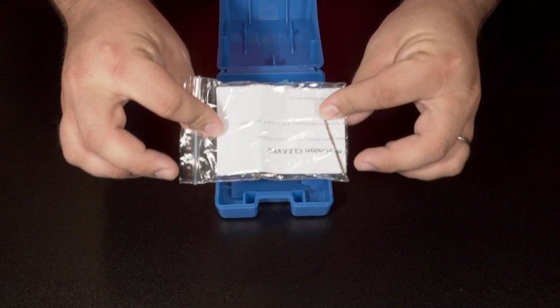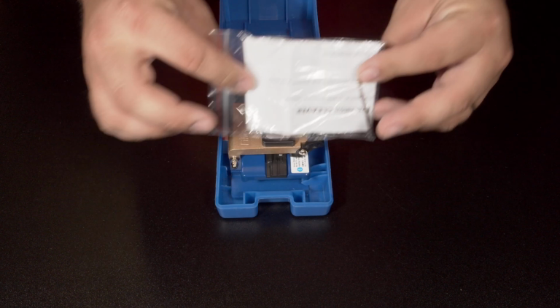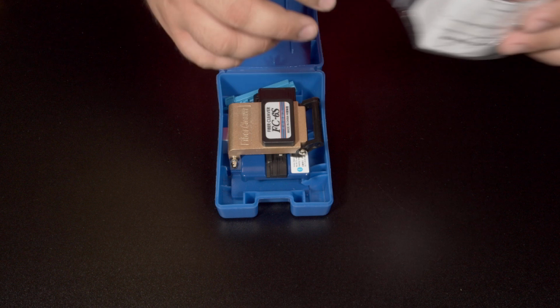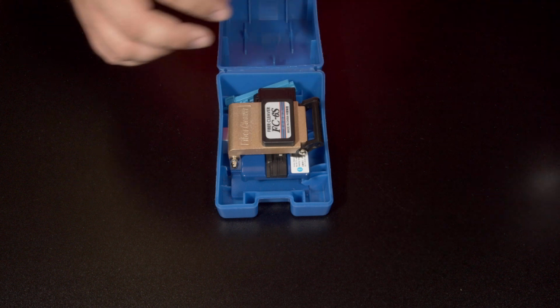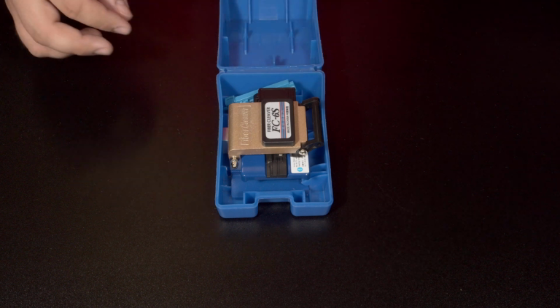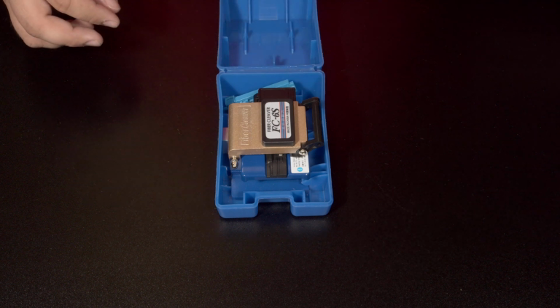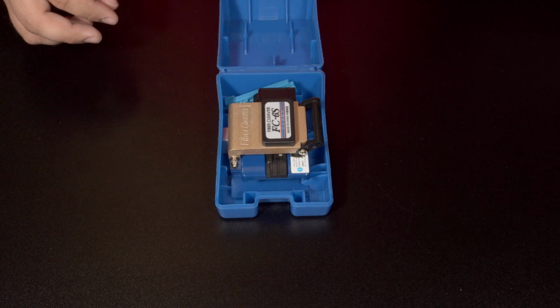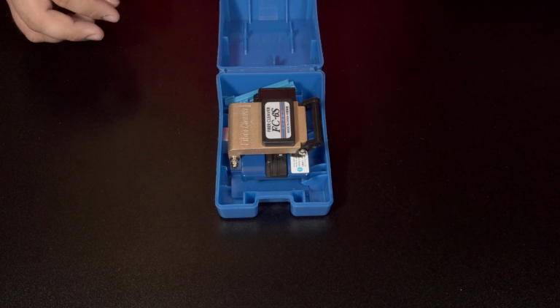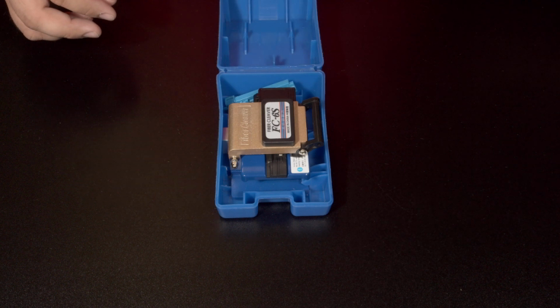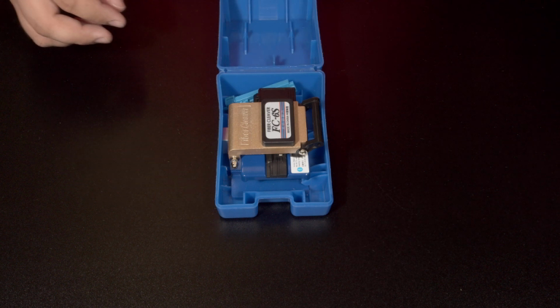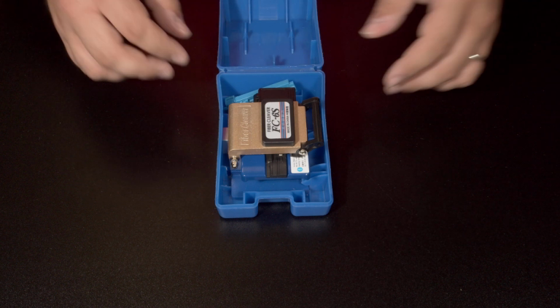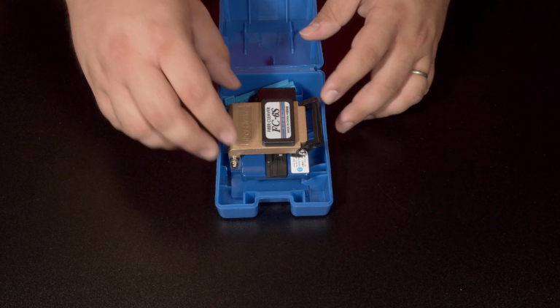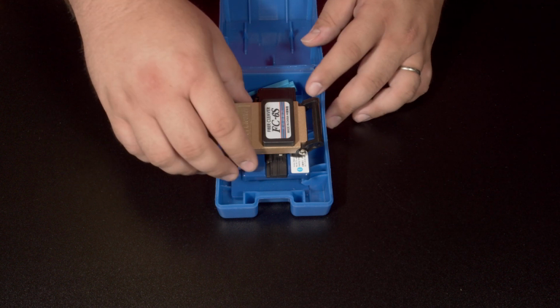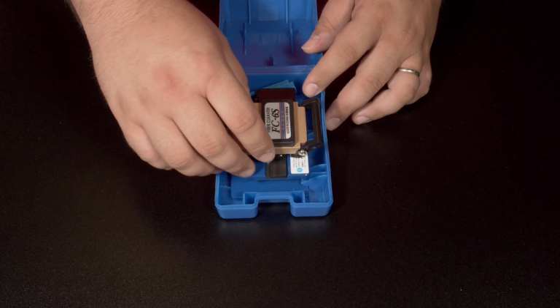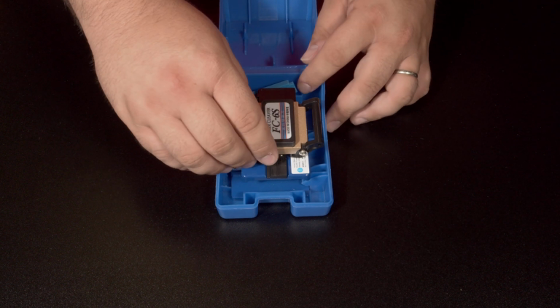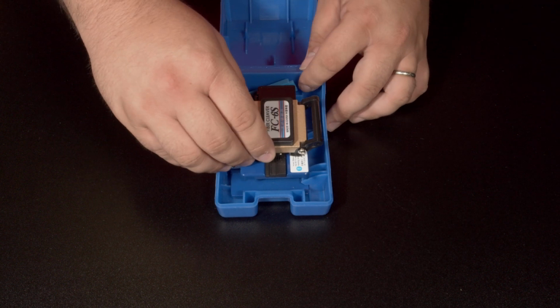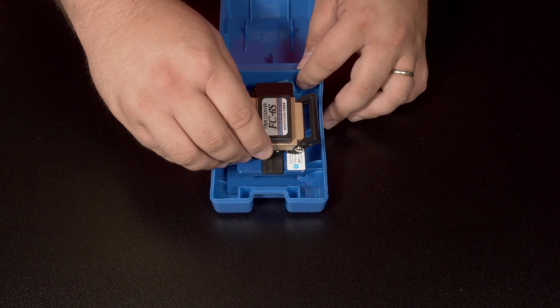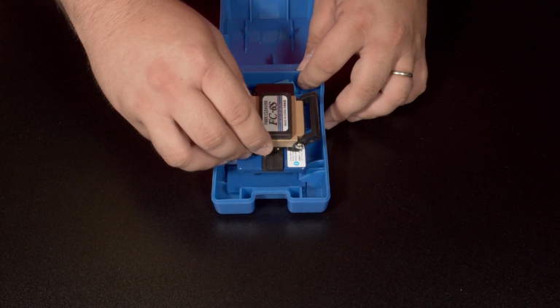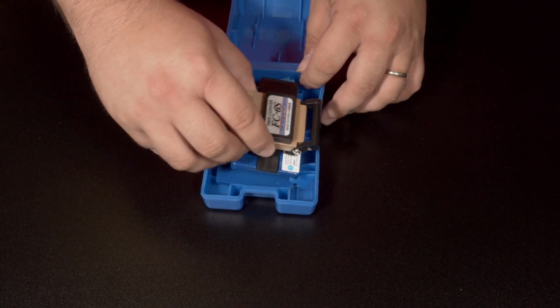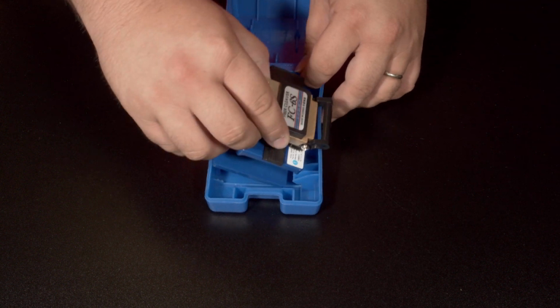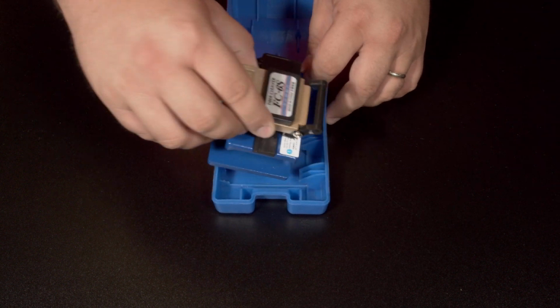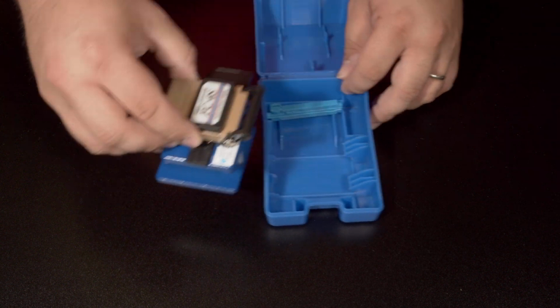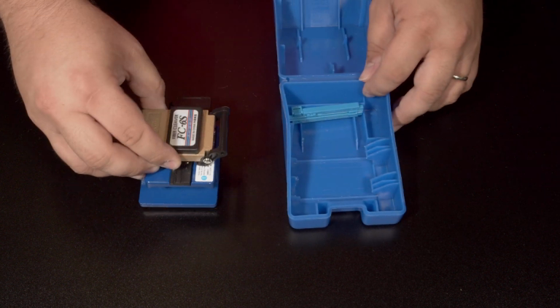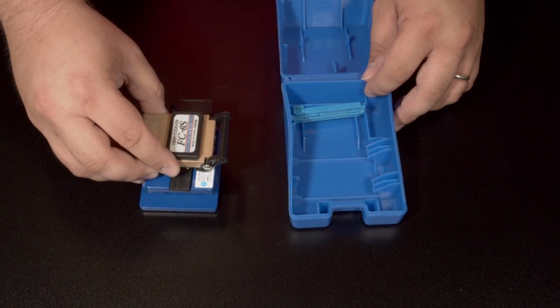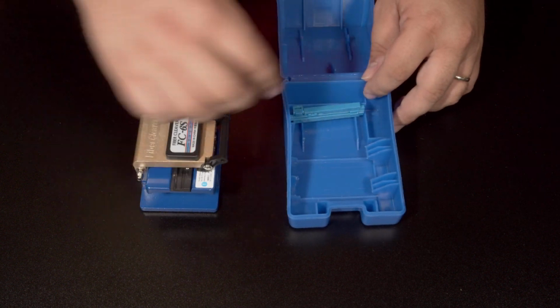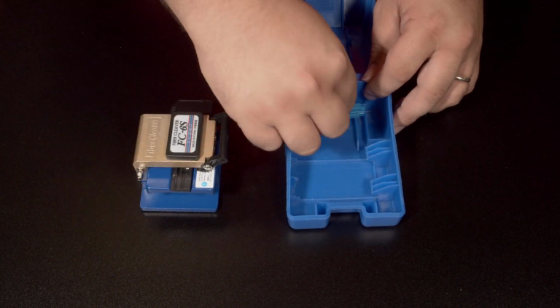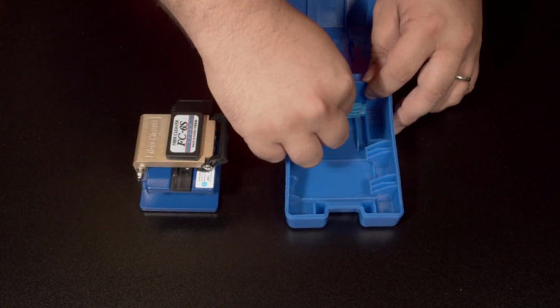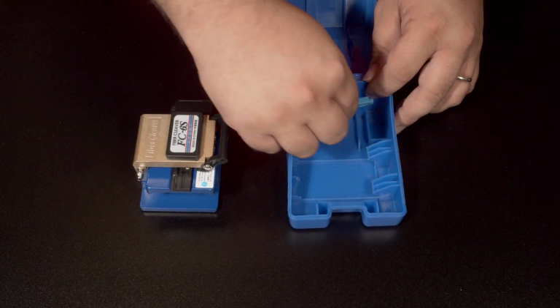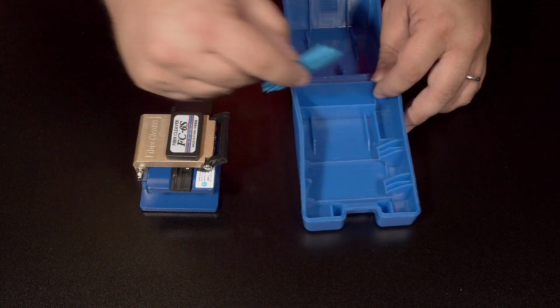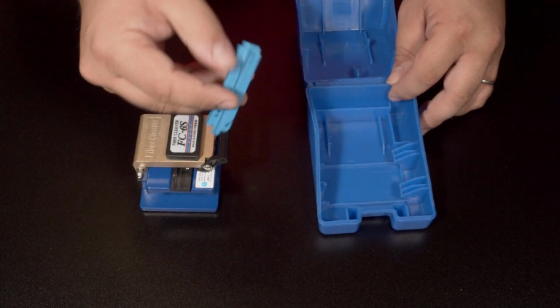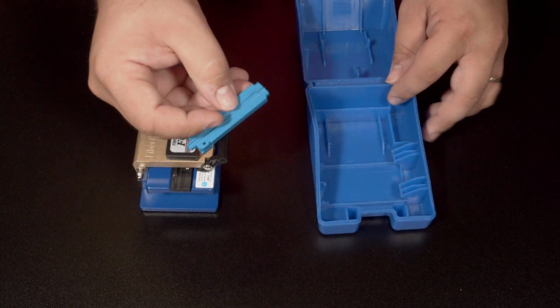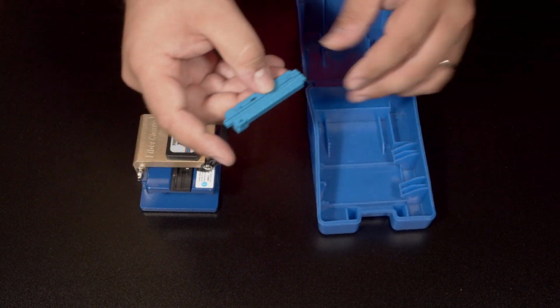Inside the cleaver case you will find the manual with hex tools, the cleaver with included waistband, and a blue fiber guide.